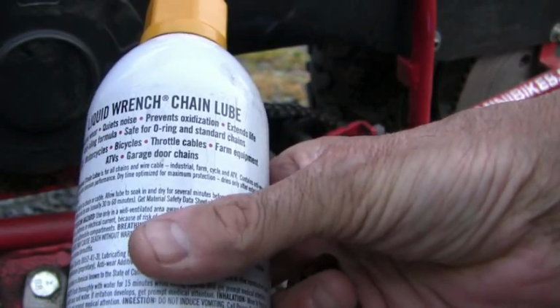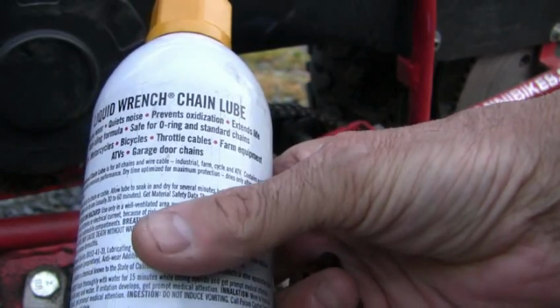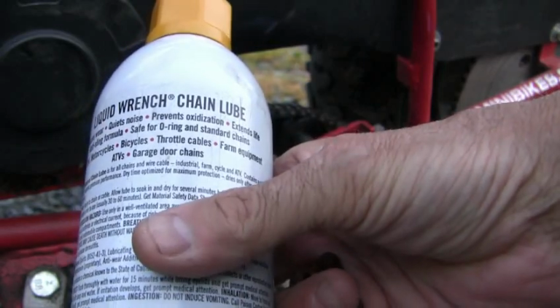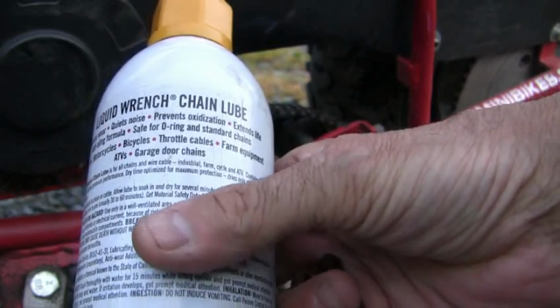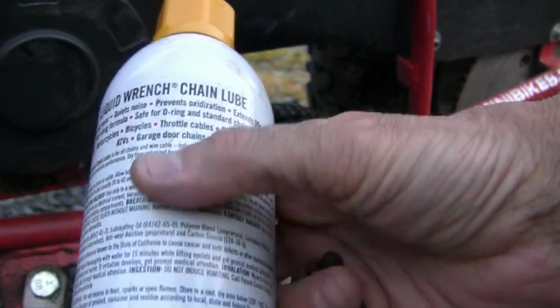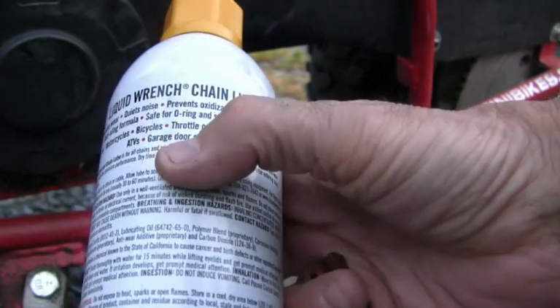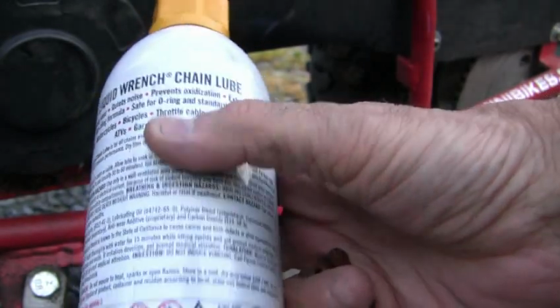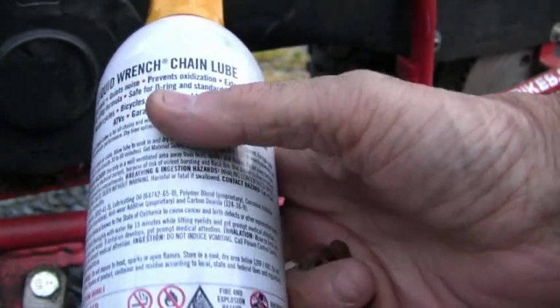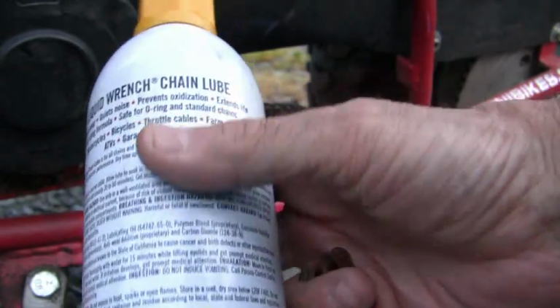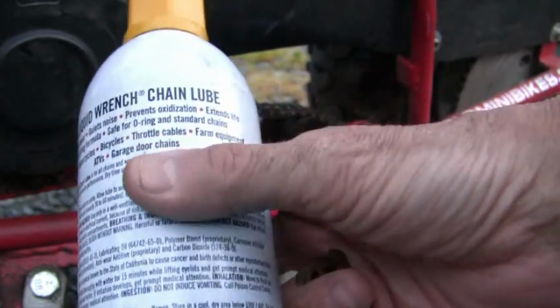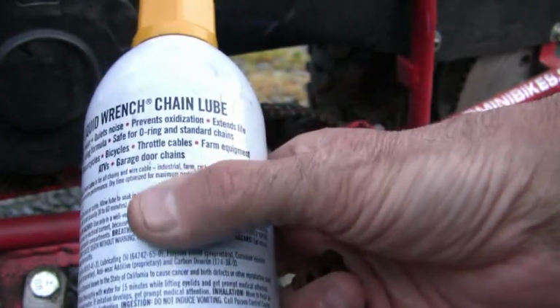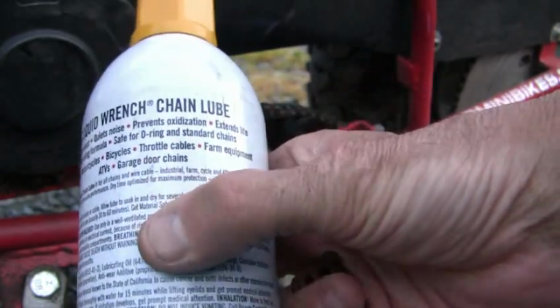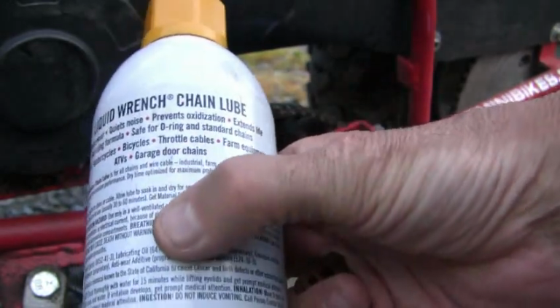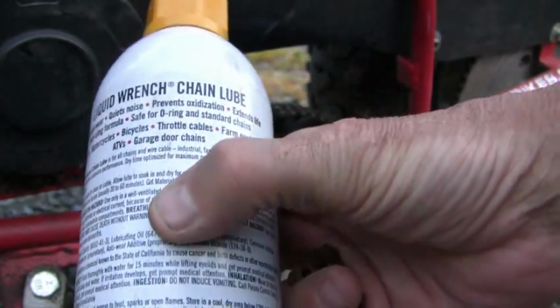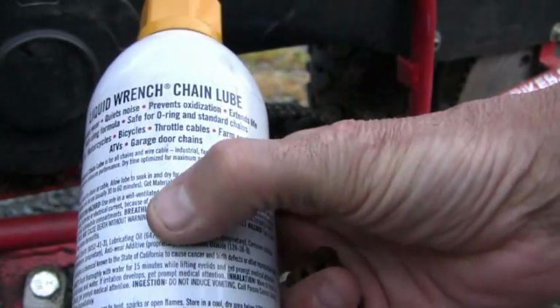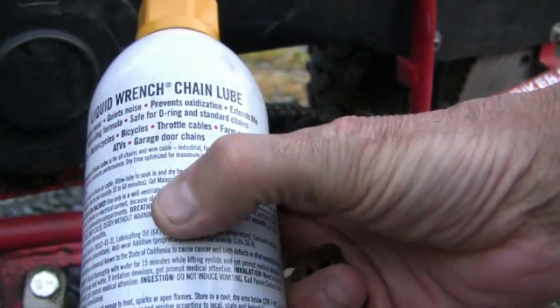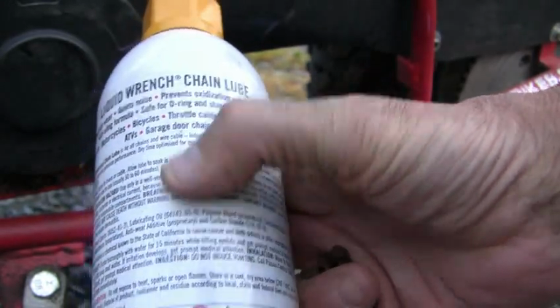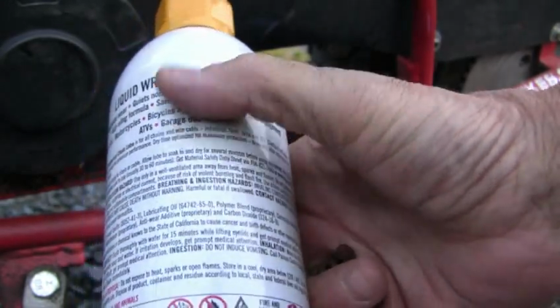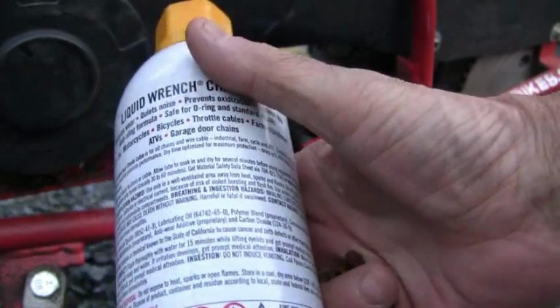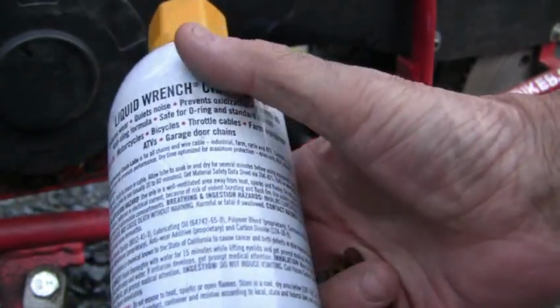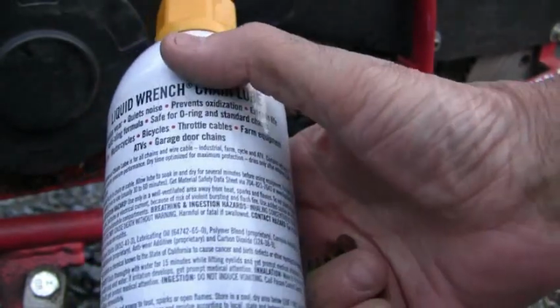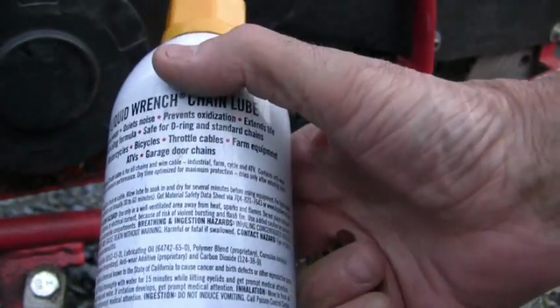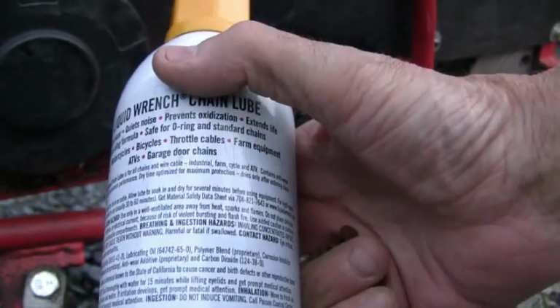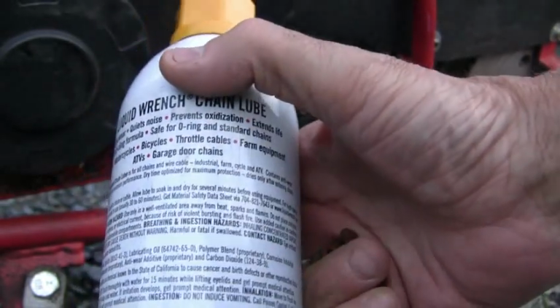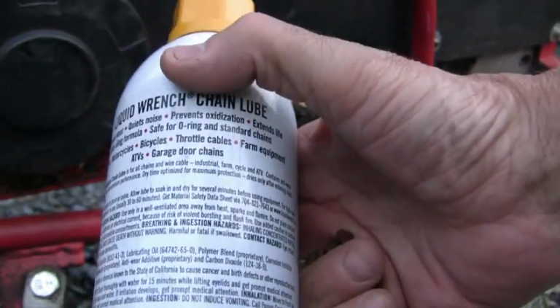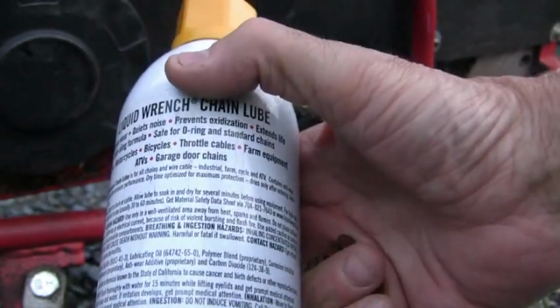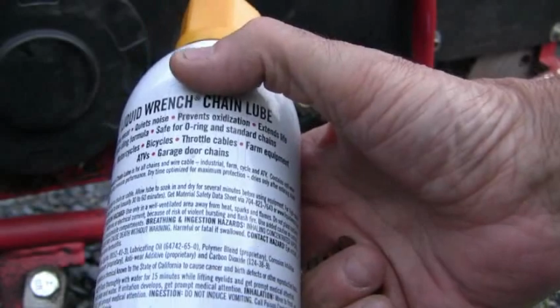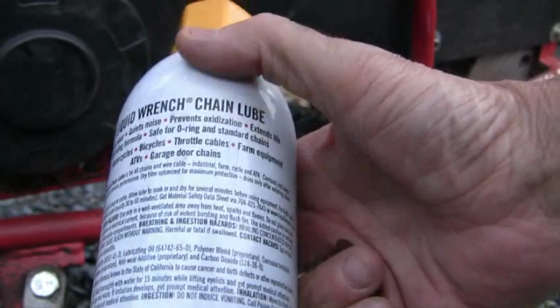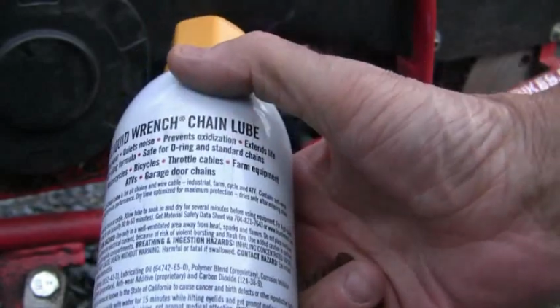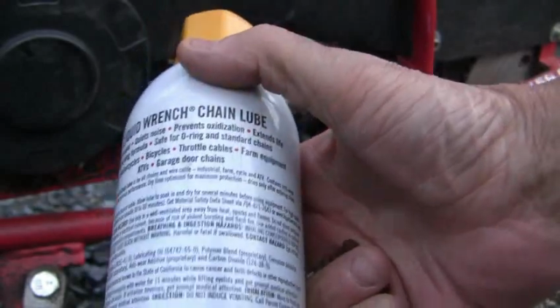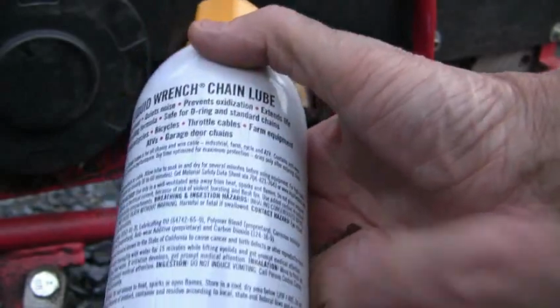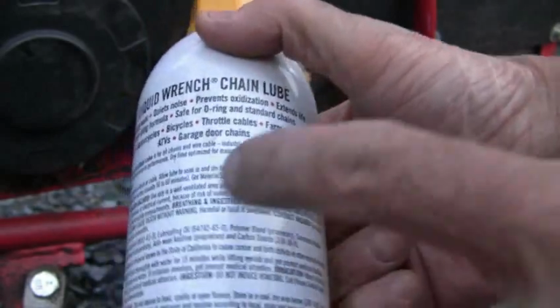Like throttle cables, which I'm going to try. And there's the directions right there.